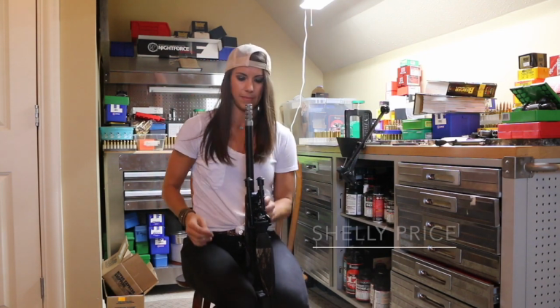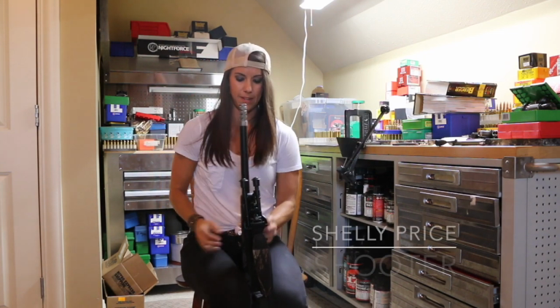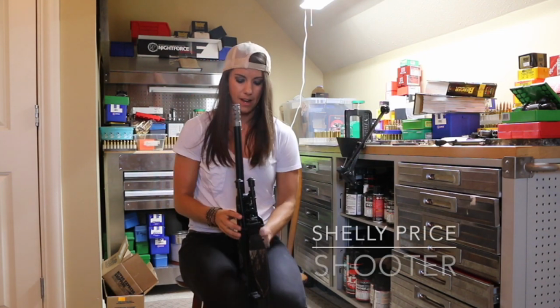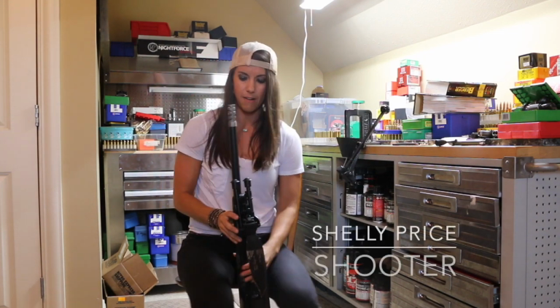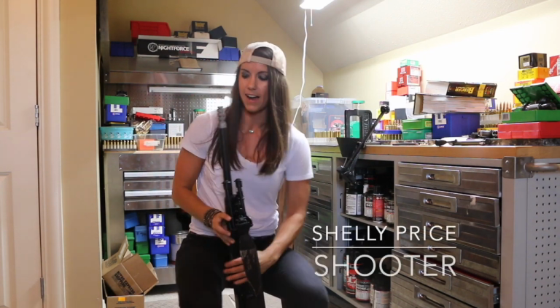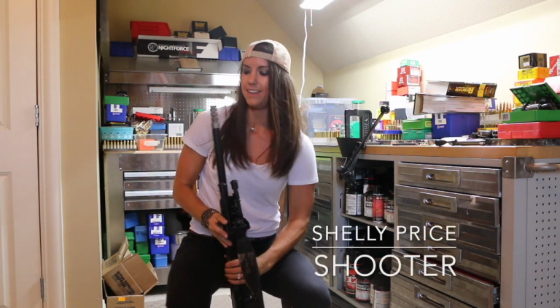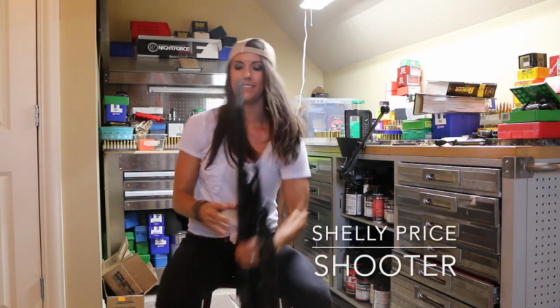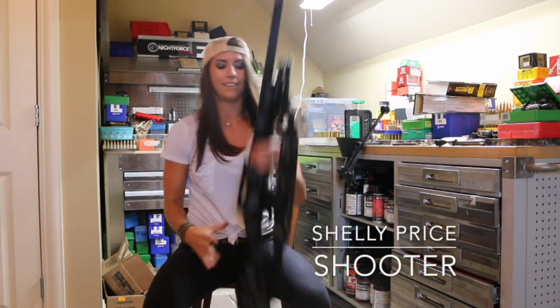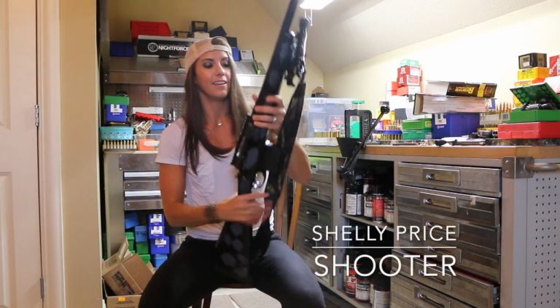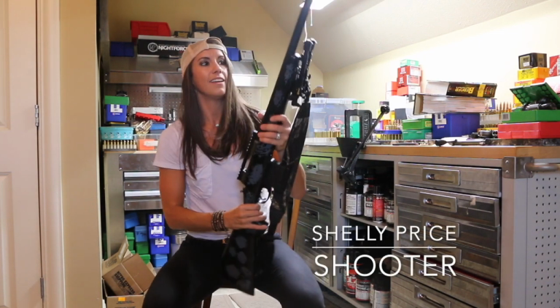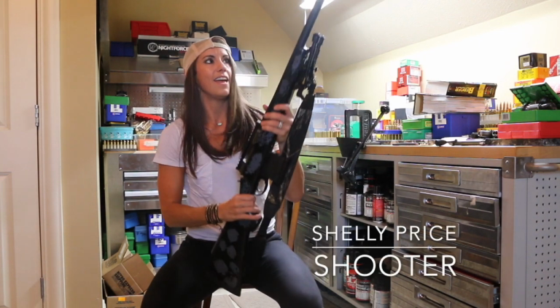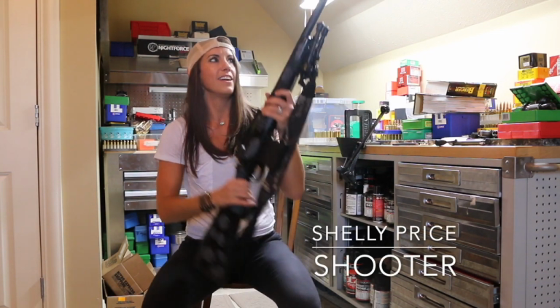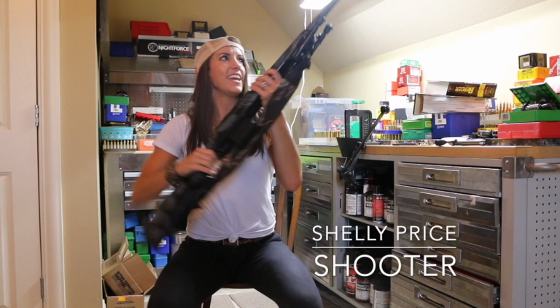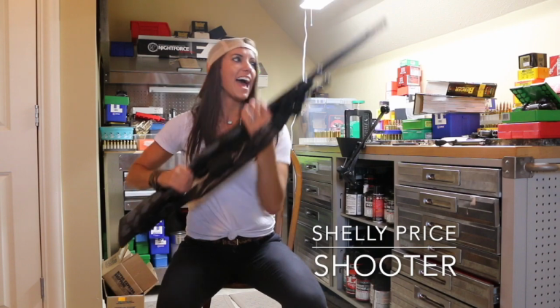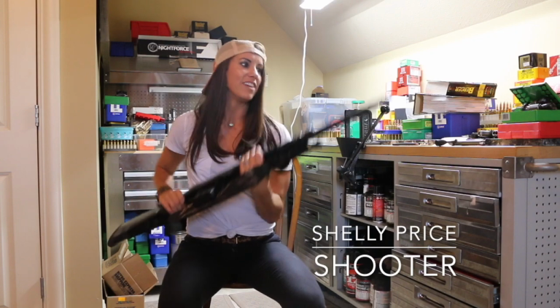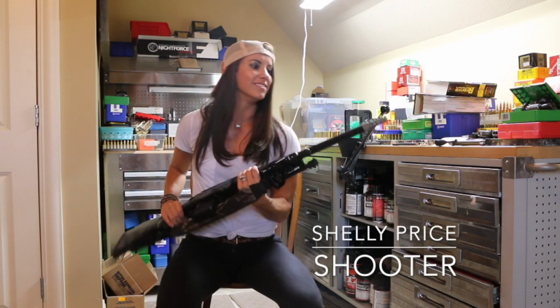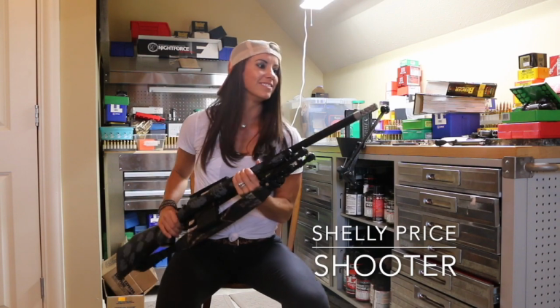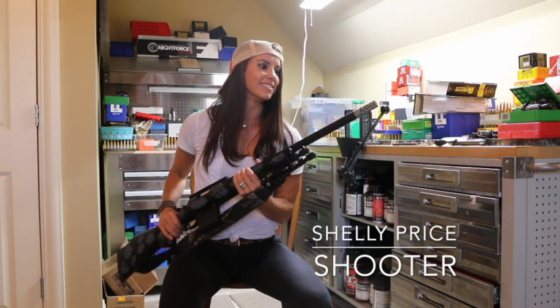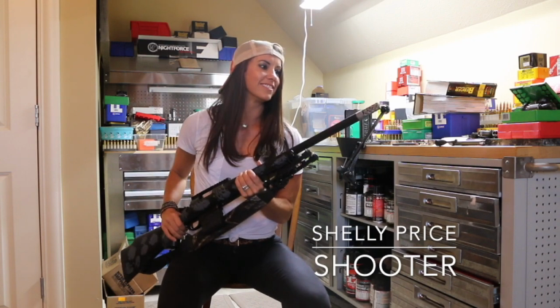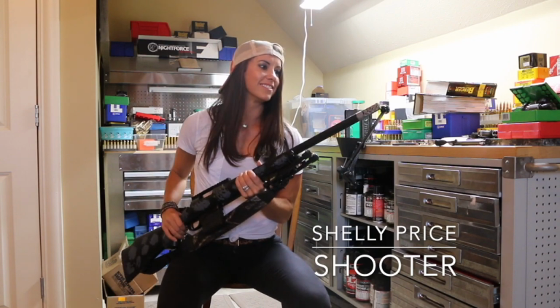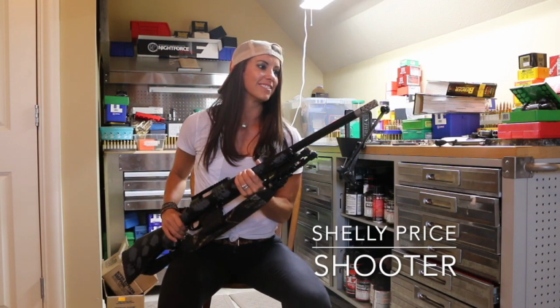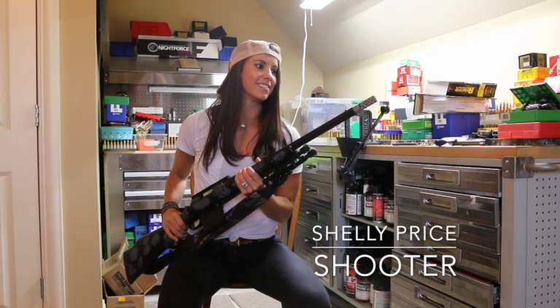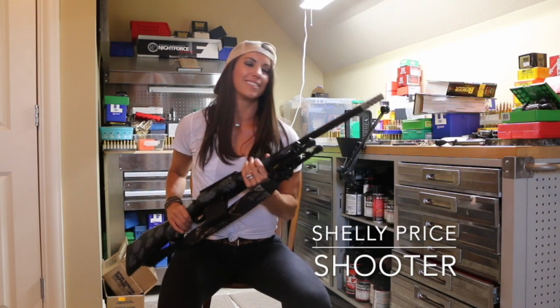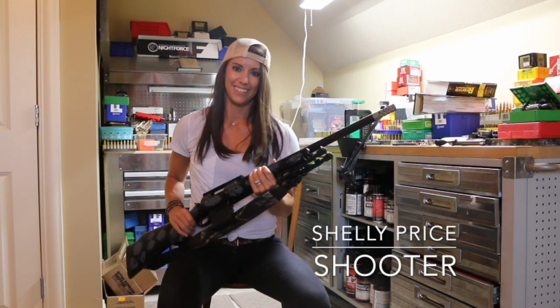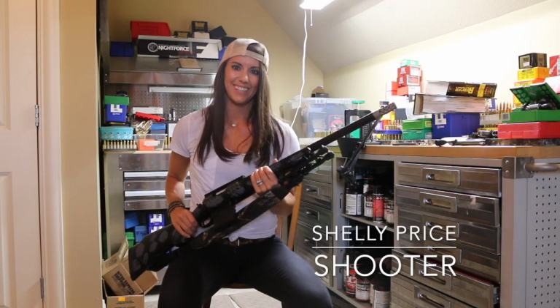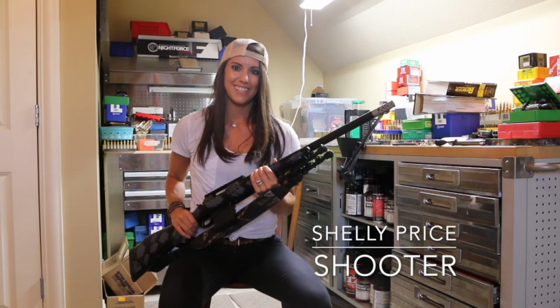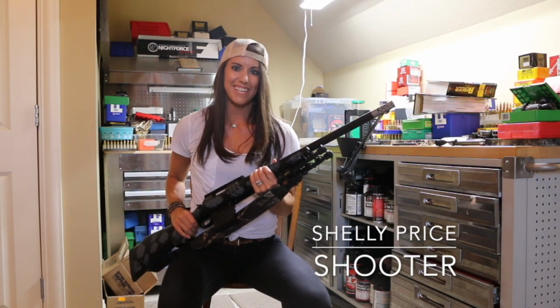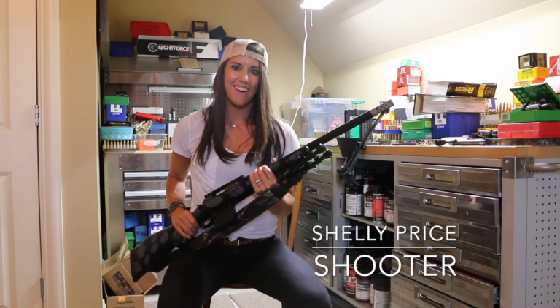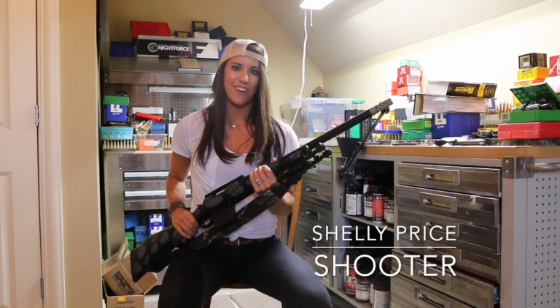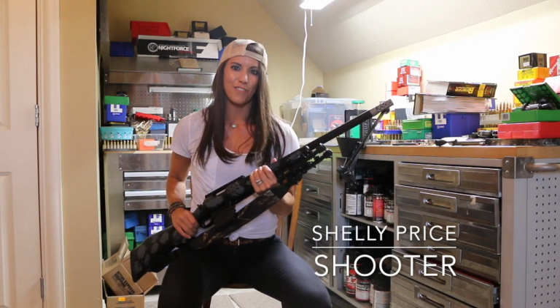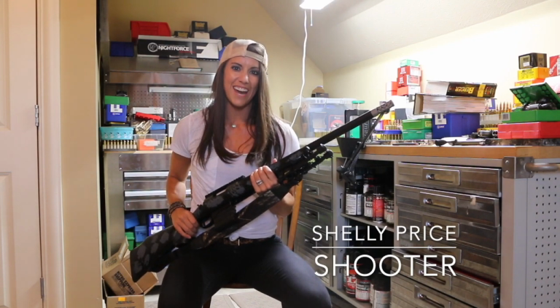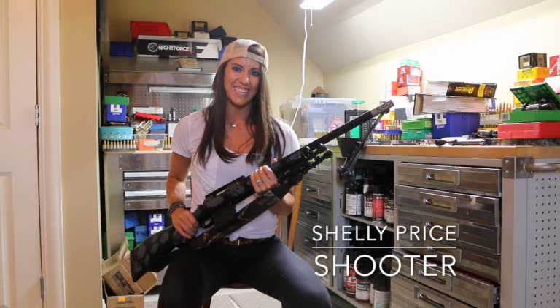All right, and there you have it. See y'all out on the range.